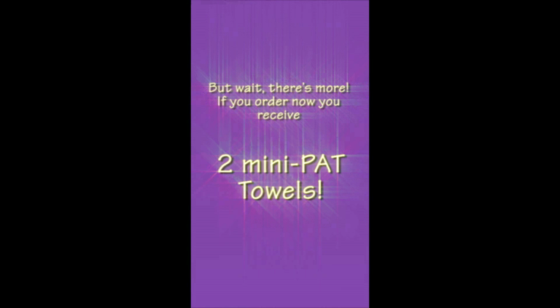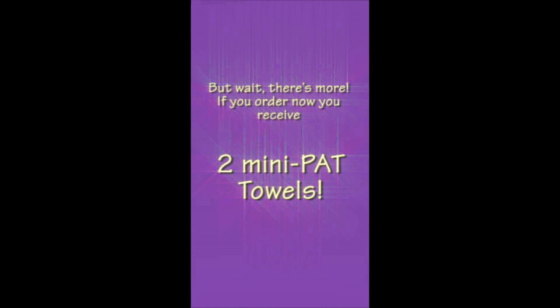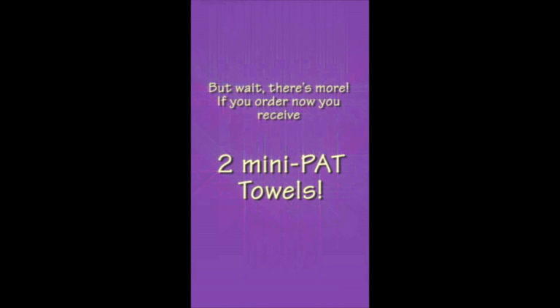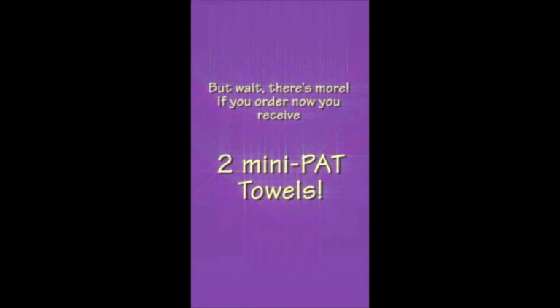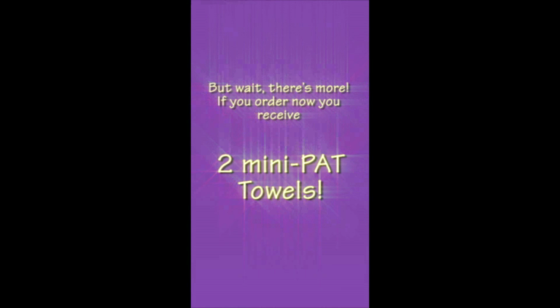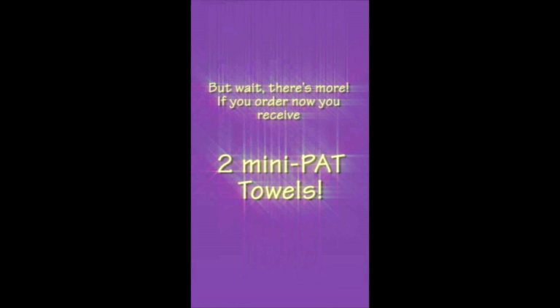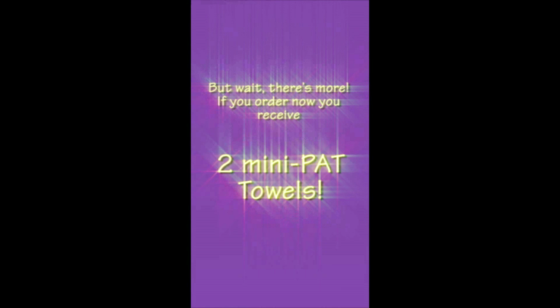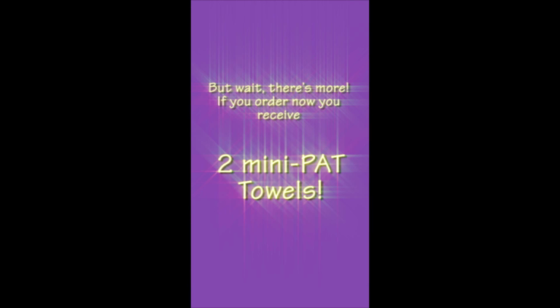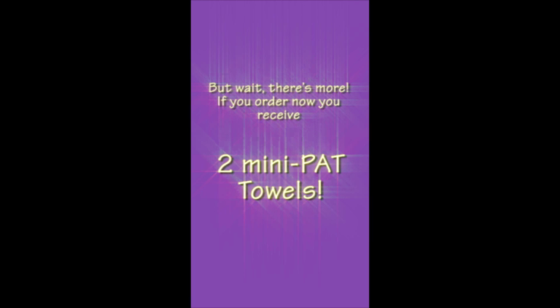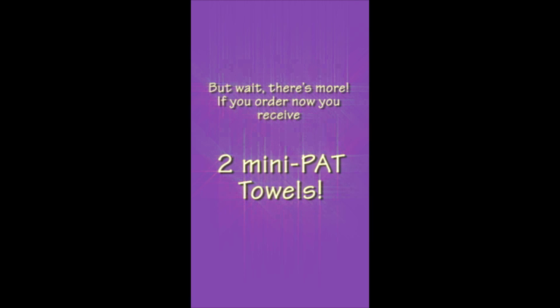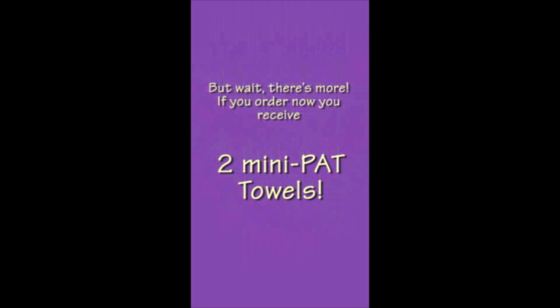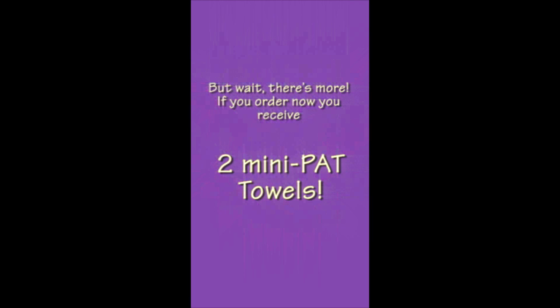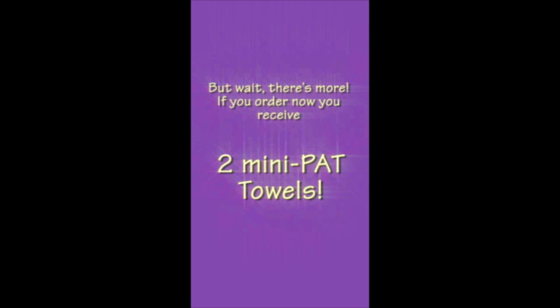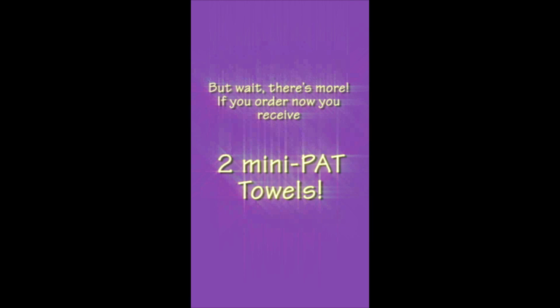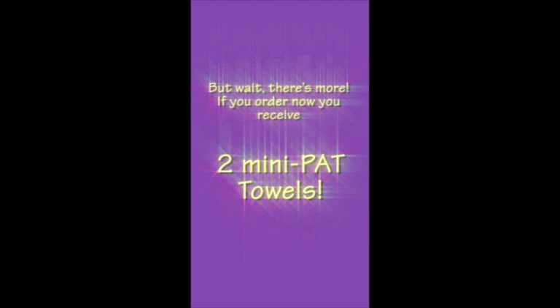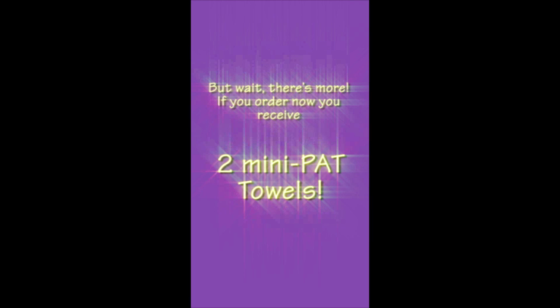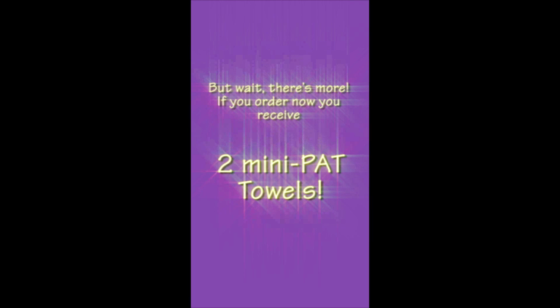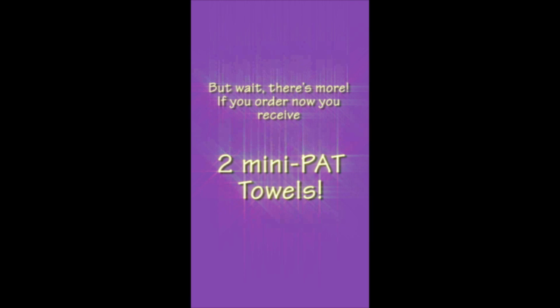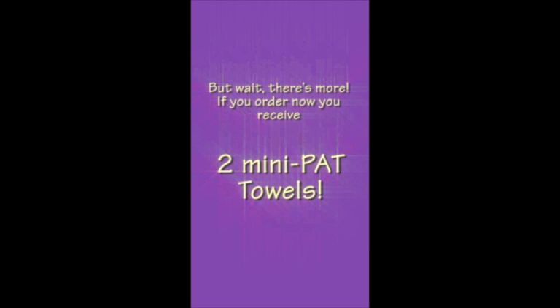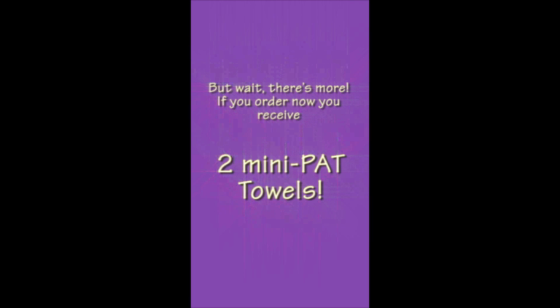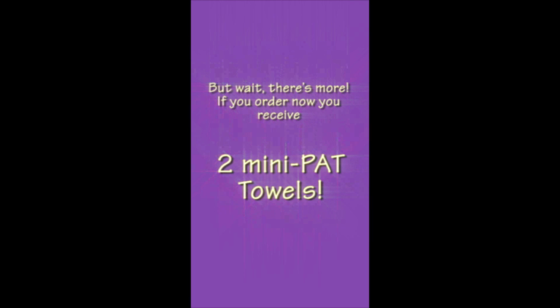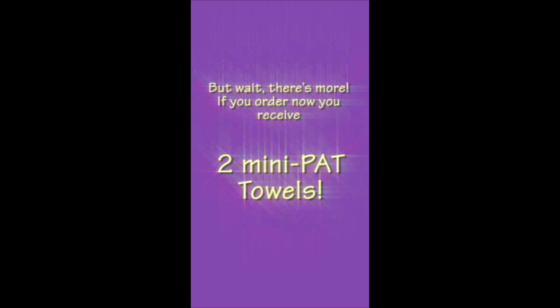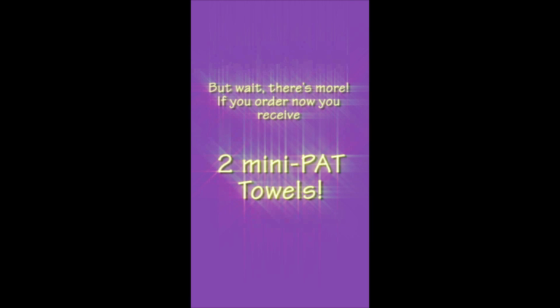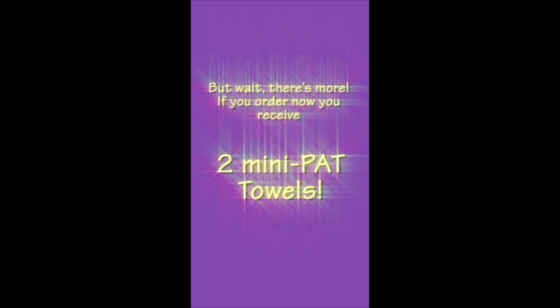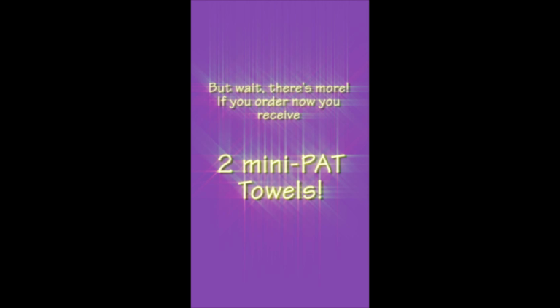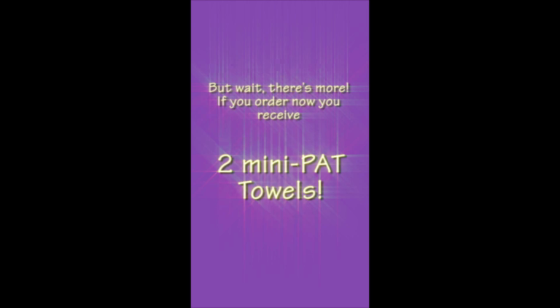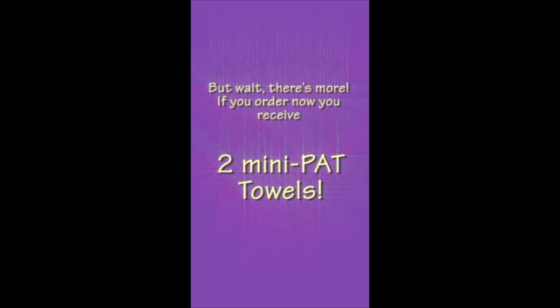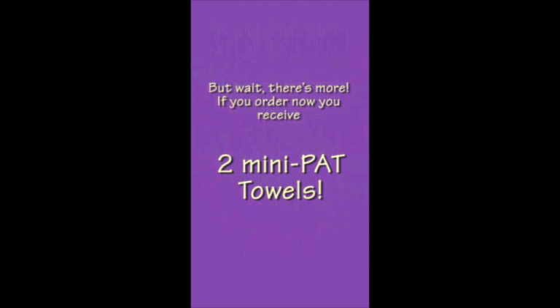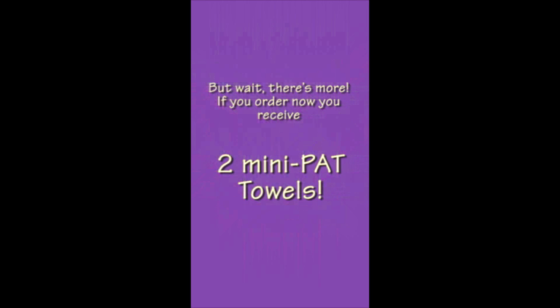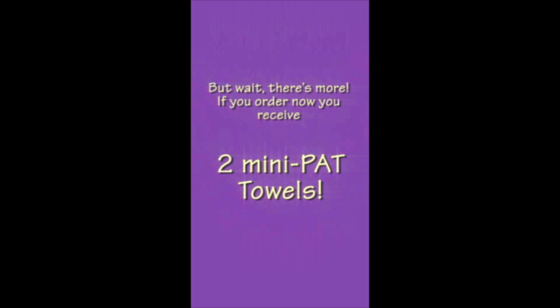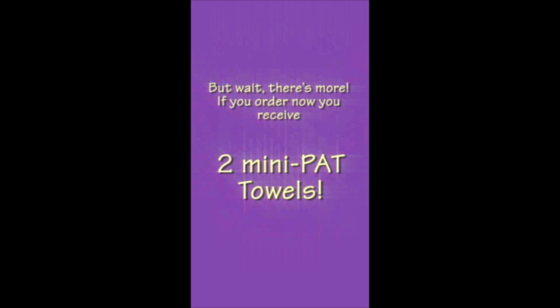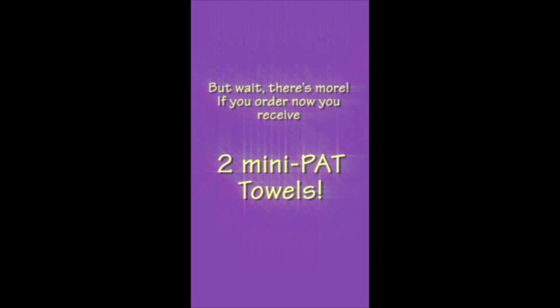But wait, there's more! If you order now, you receive two mini Pat Towels.